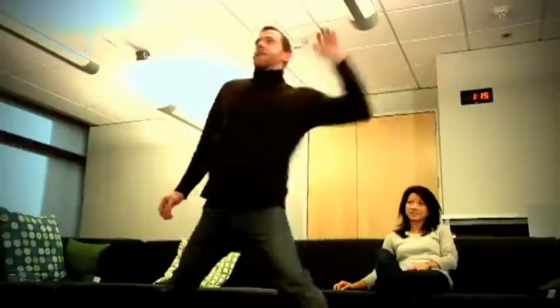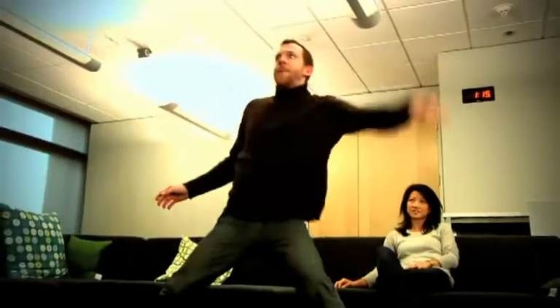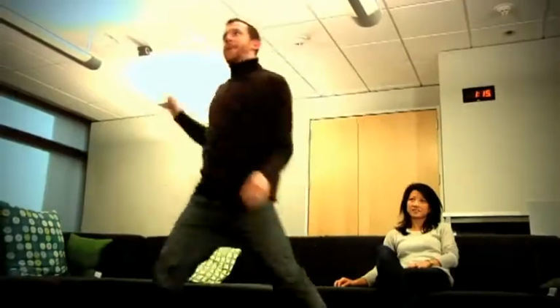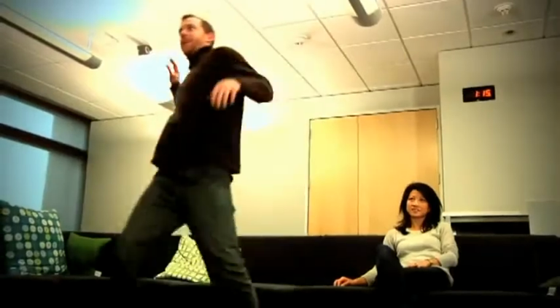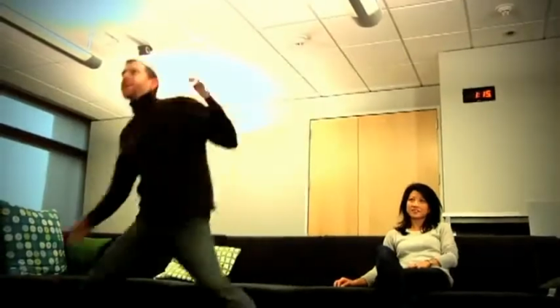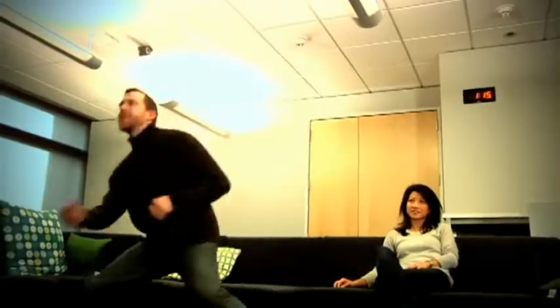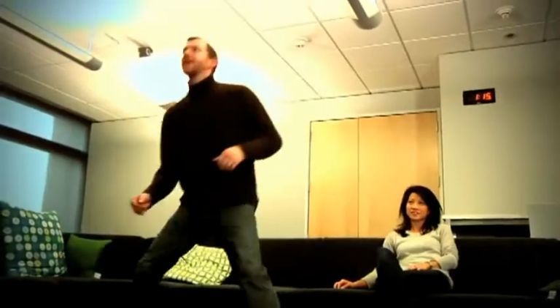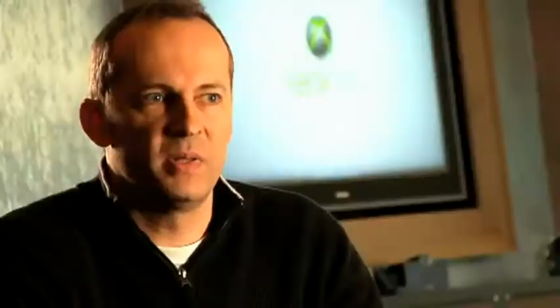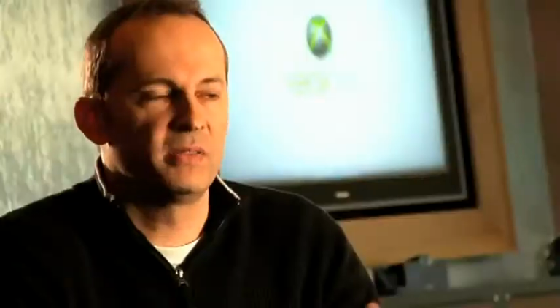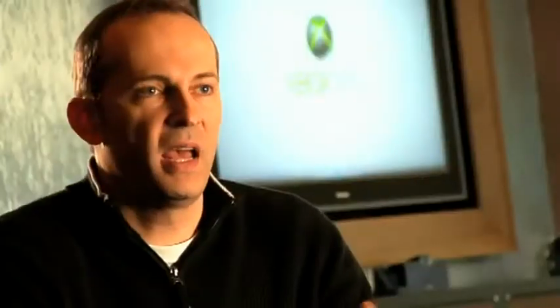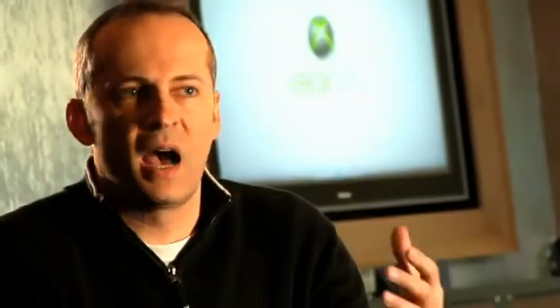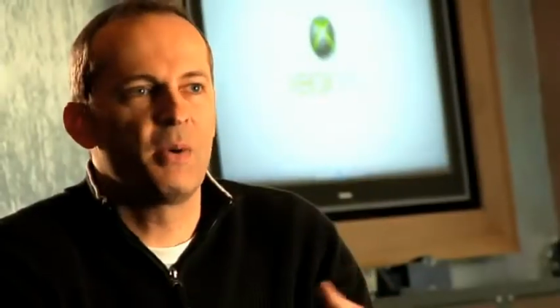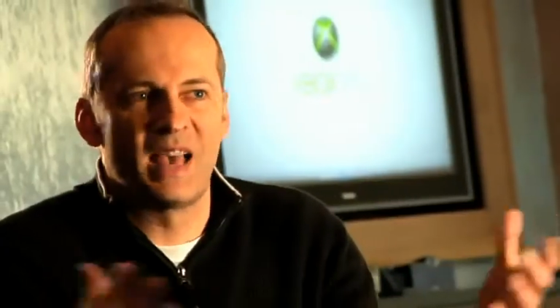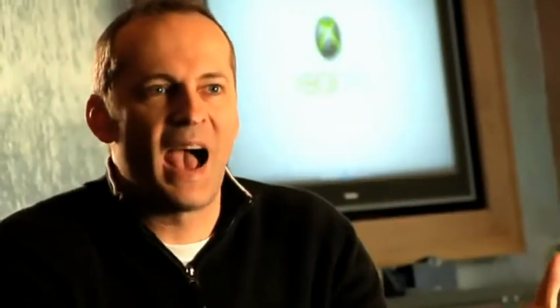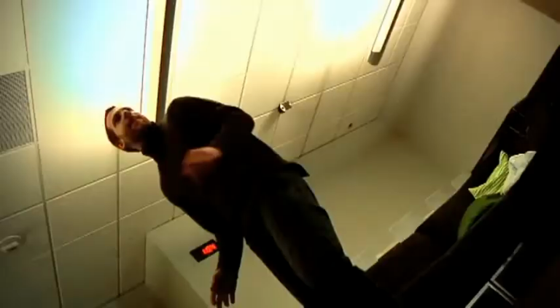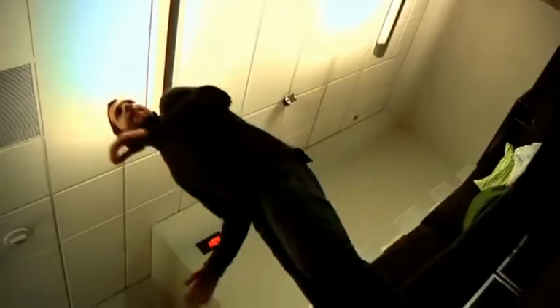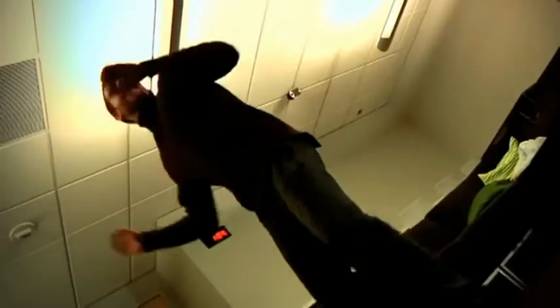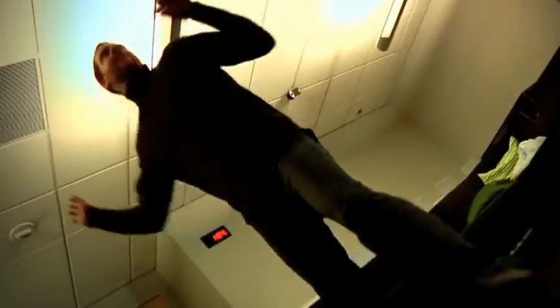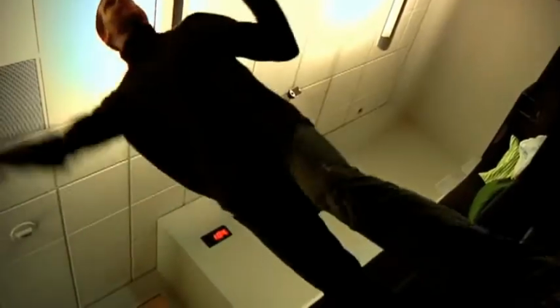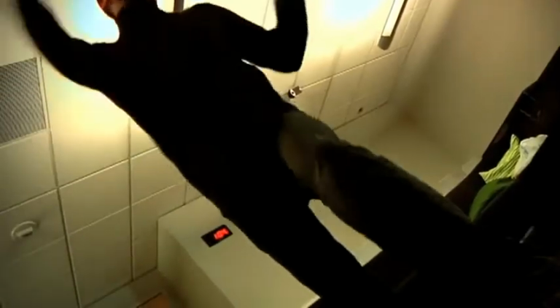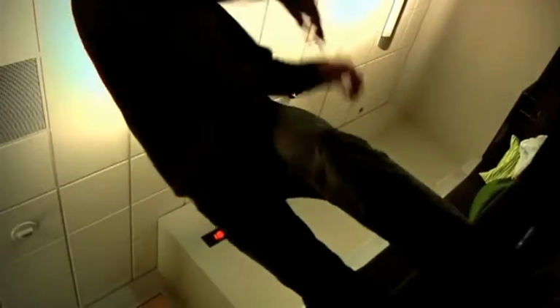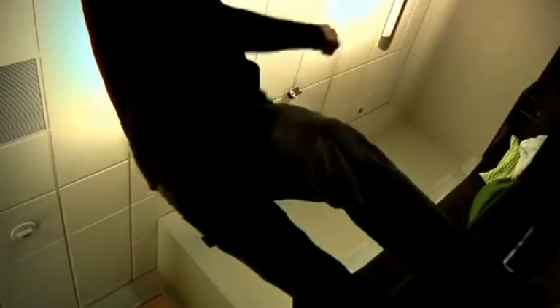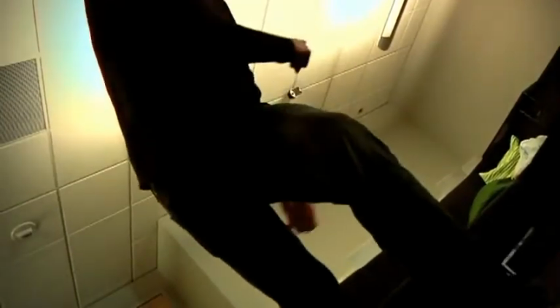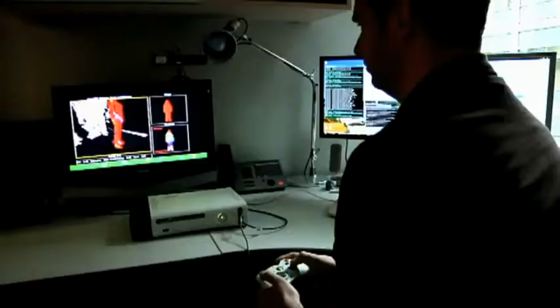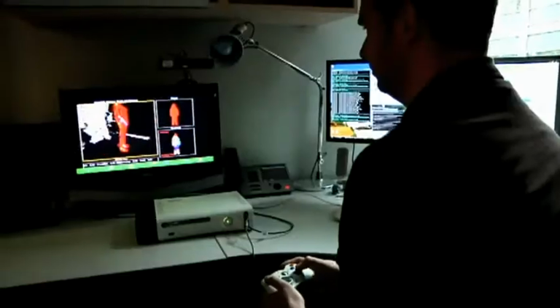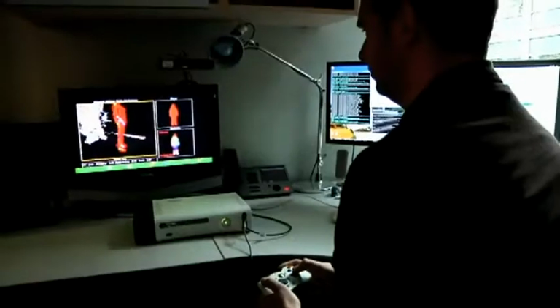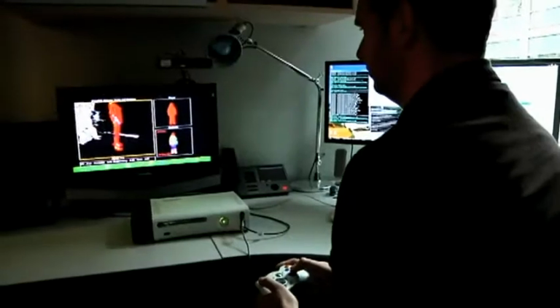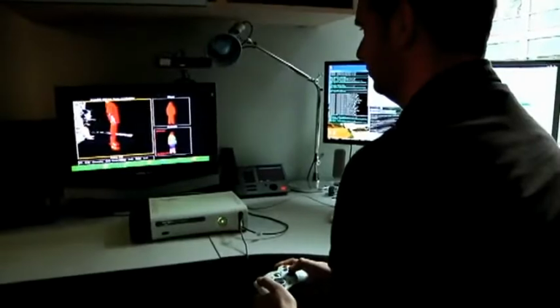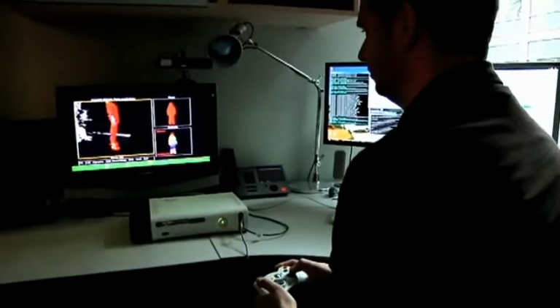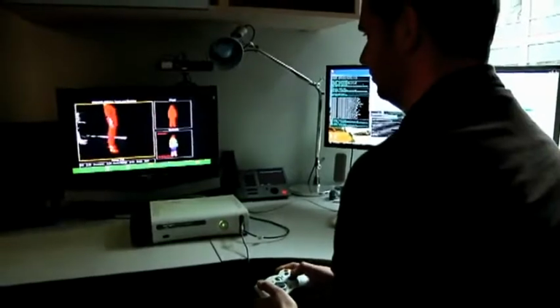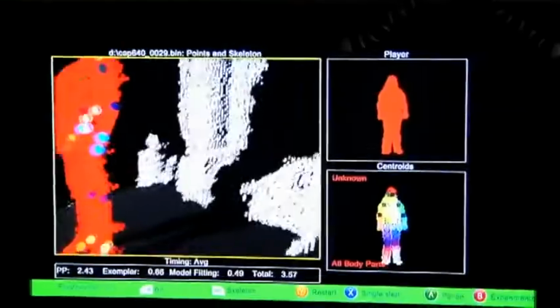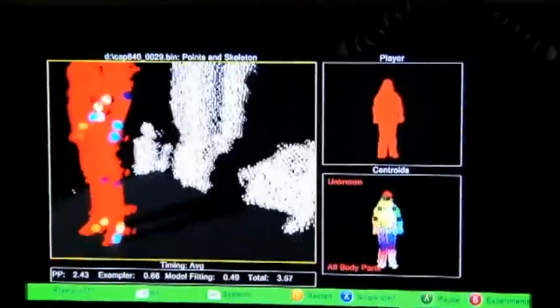Not only were they smiling, but they said, "I was actually there." One of the brilliant things is that the 3D camera, for the first time, is going to be available.